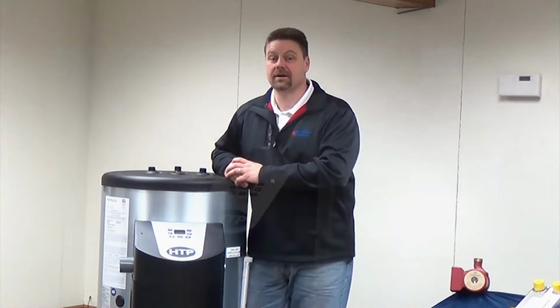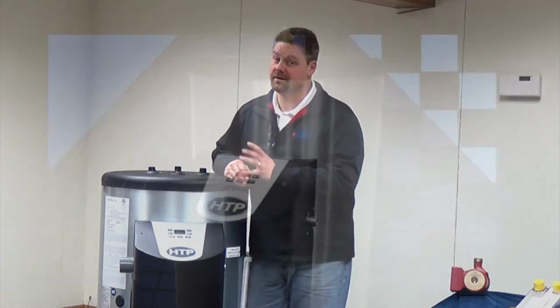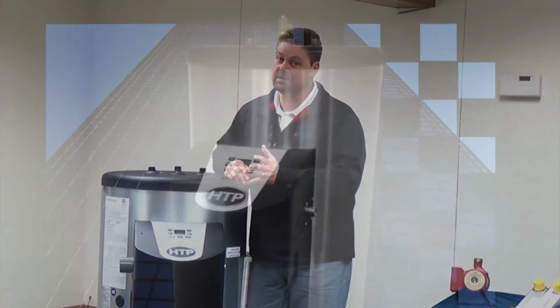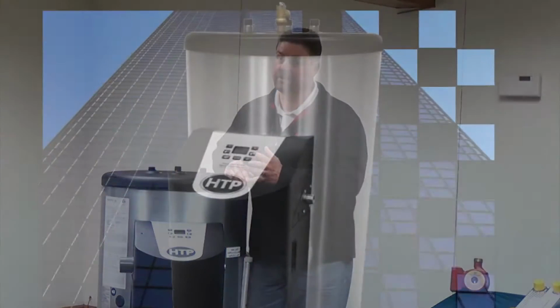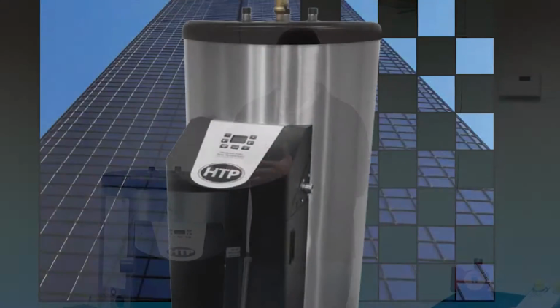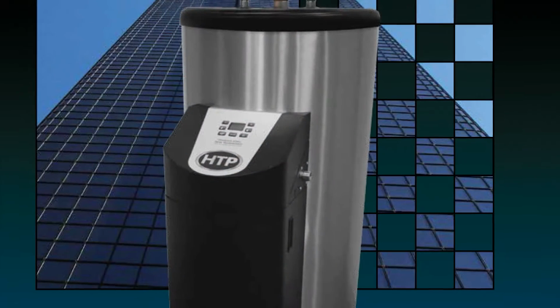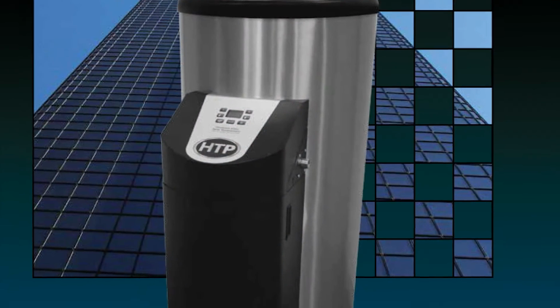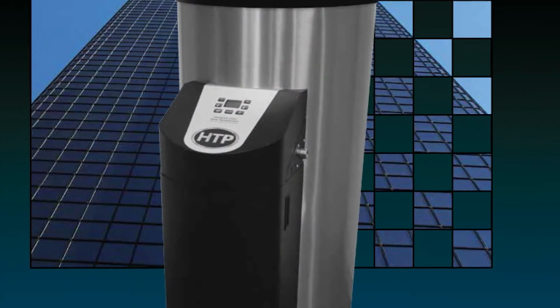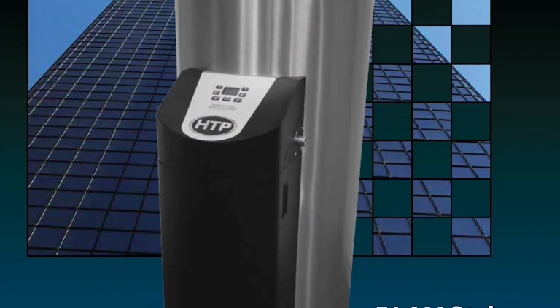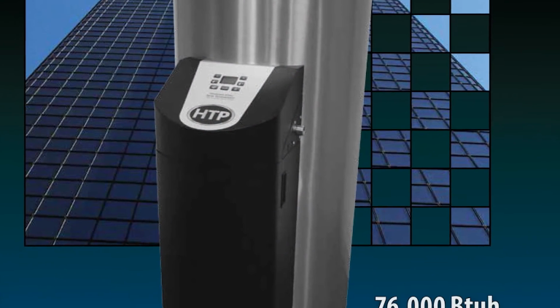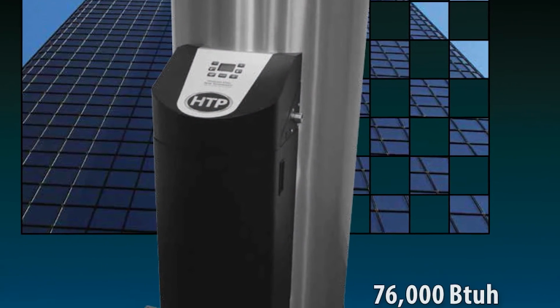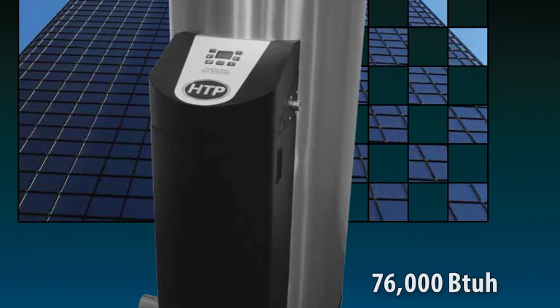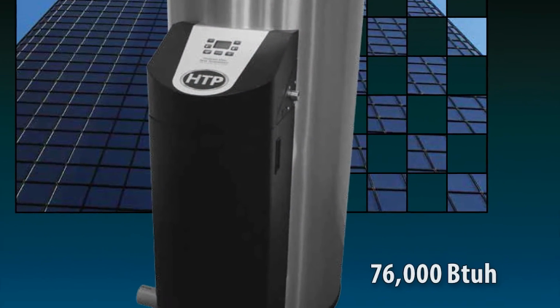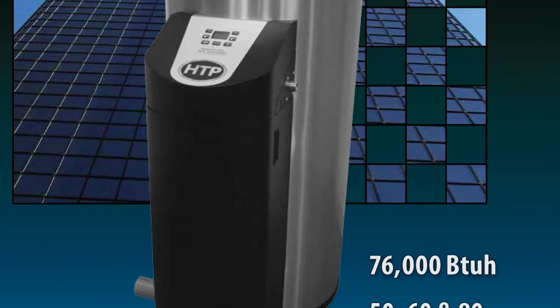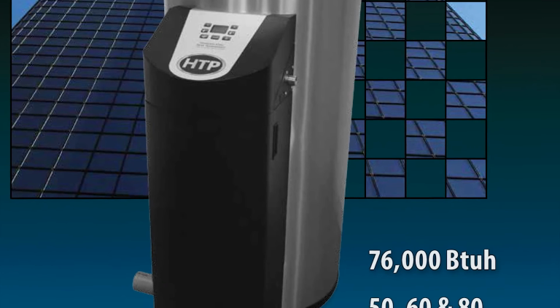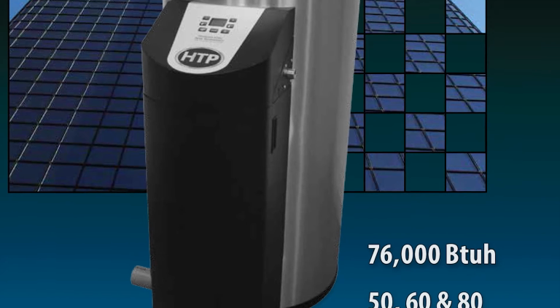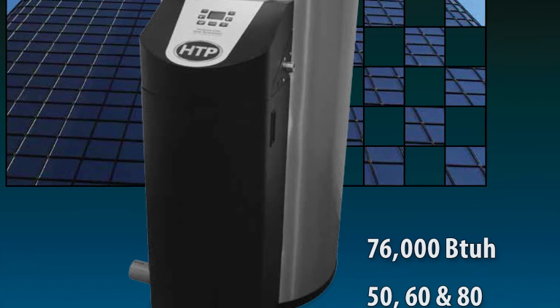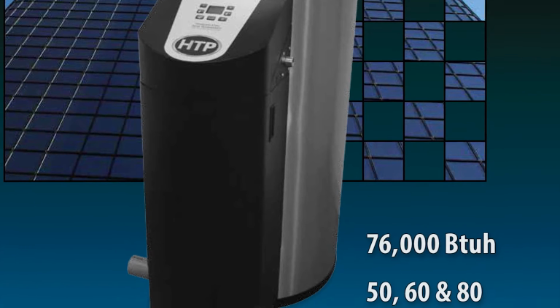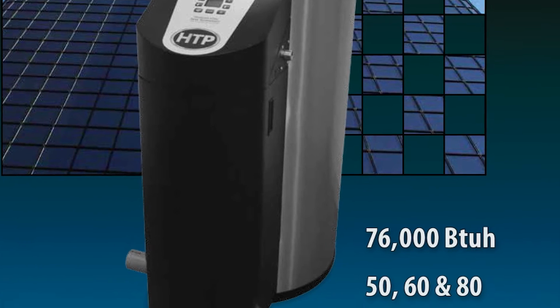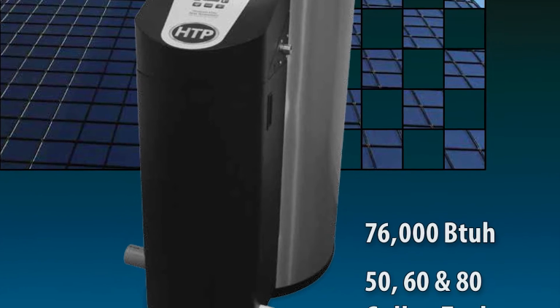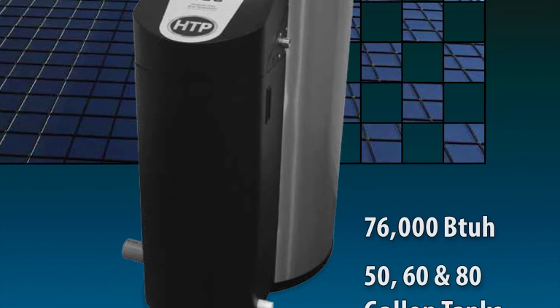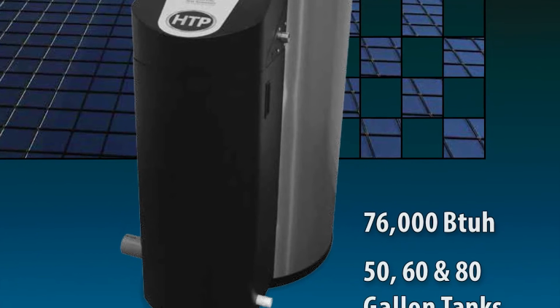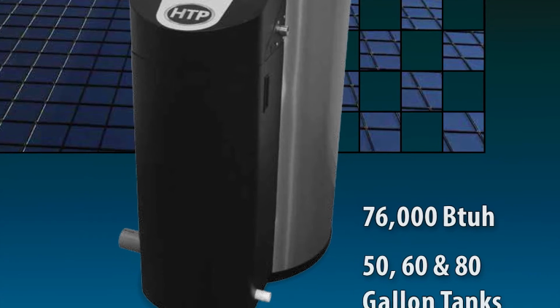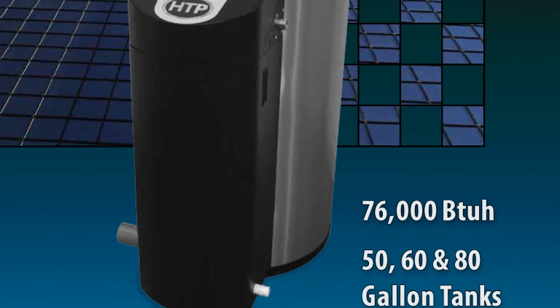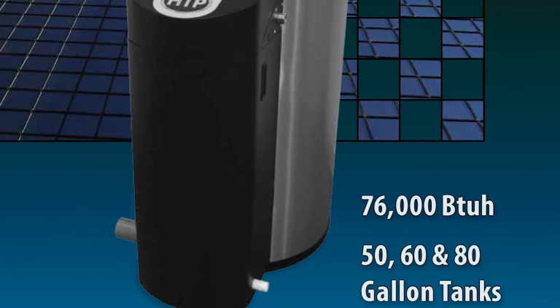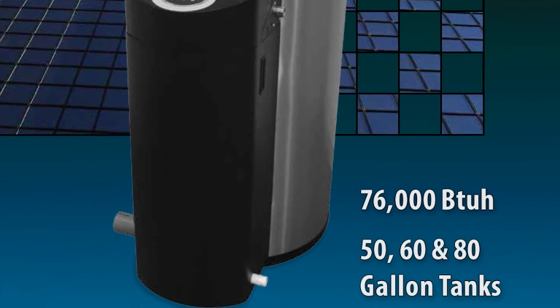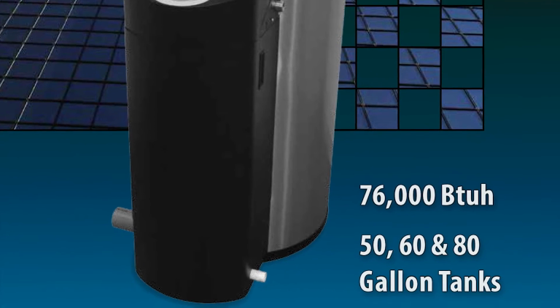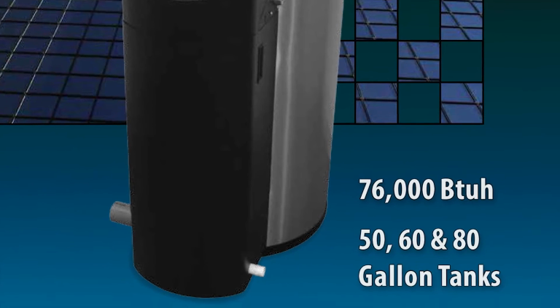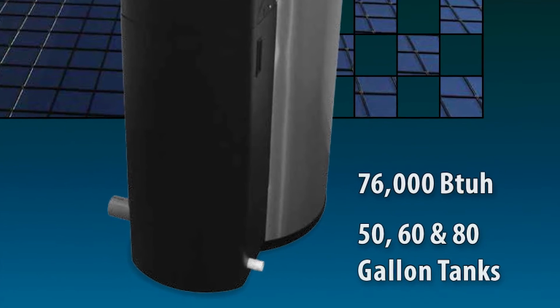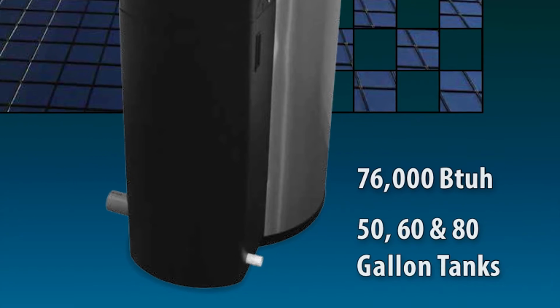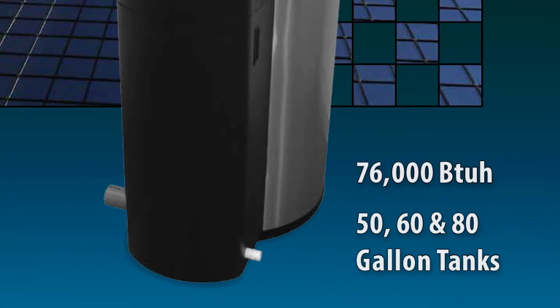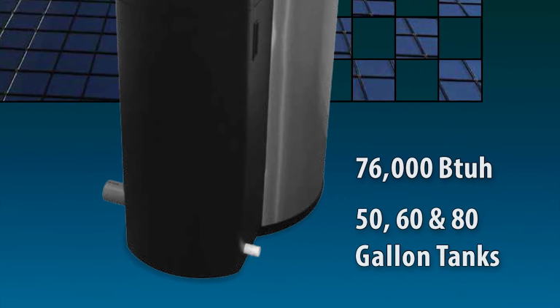Currently it's available in 76,000 BTU and three tank sizes: 50, 60, and 80 gallon.